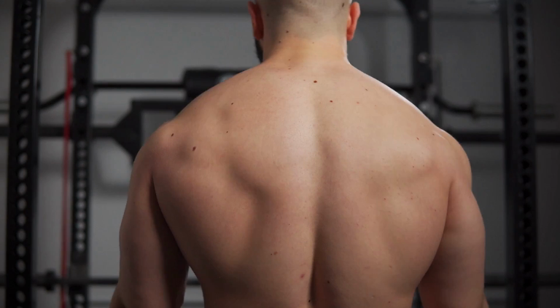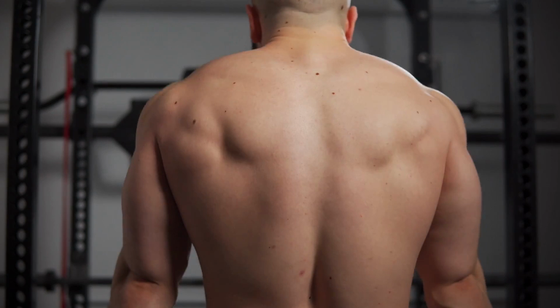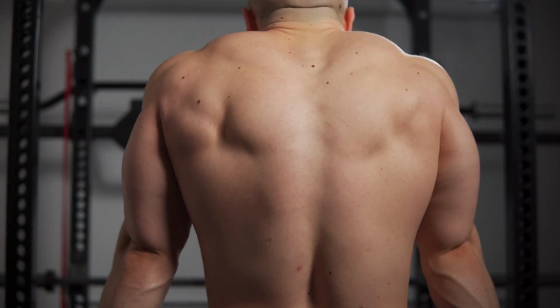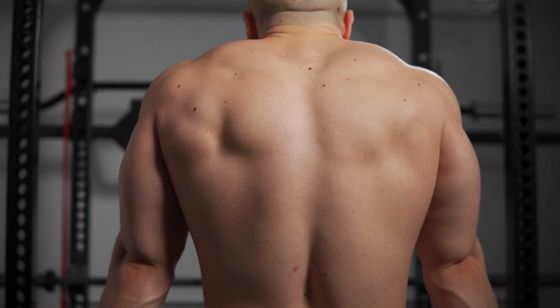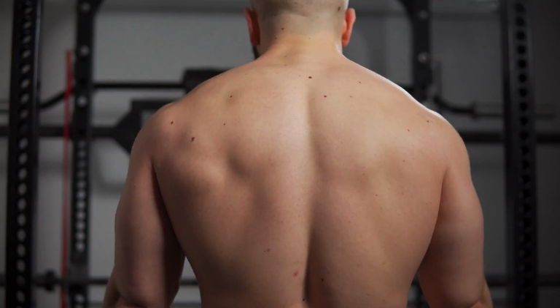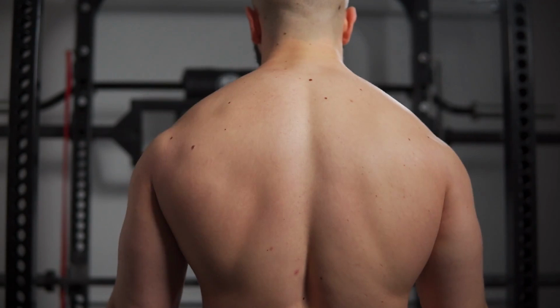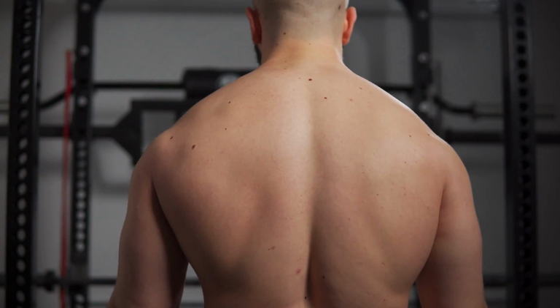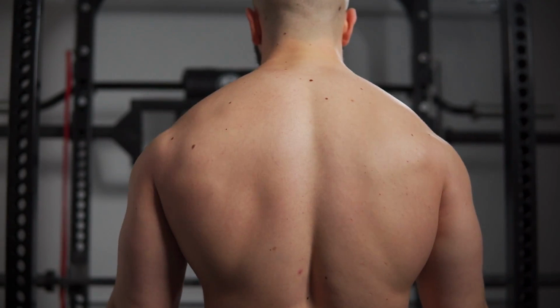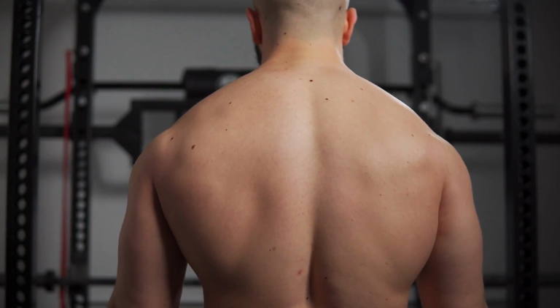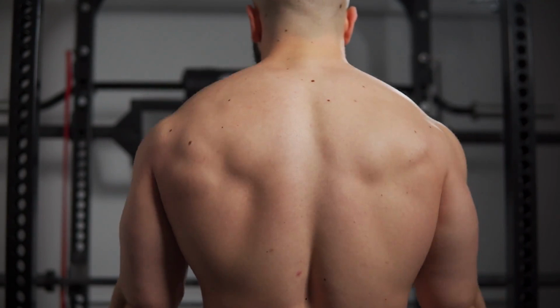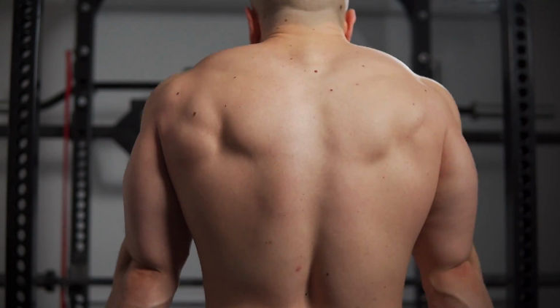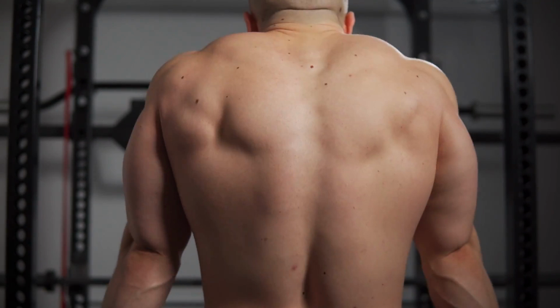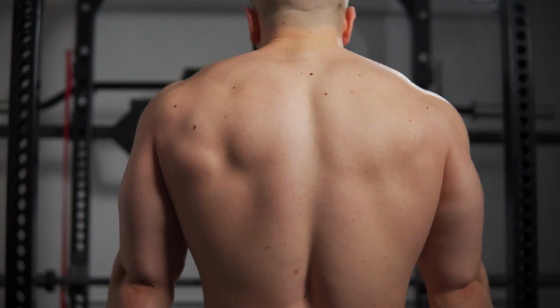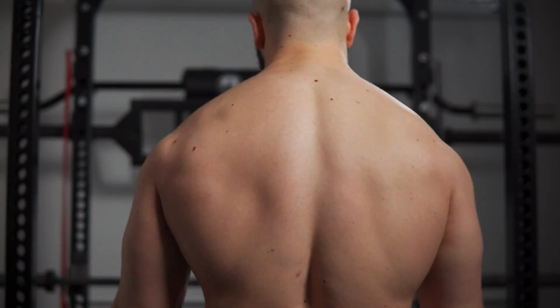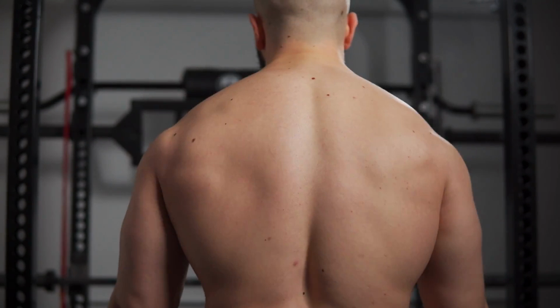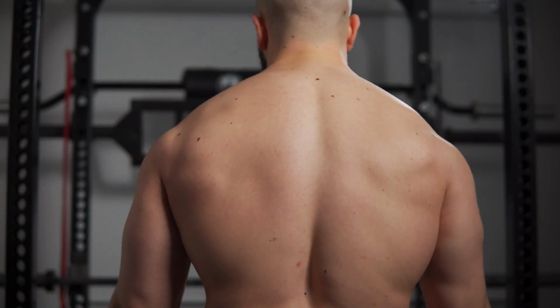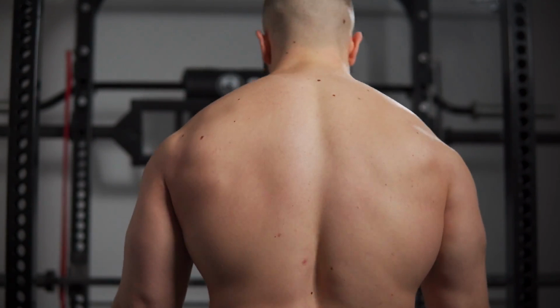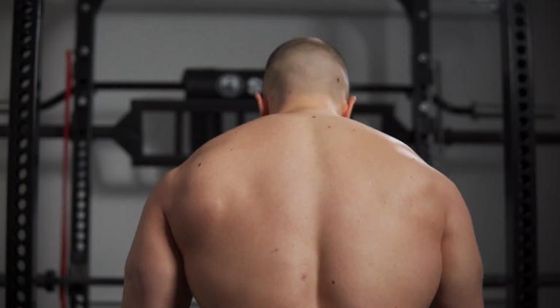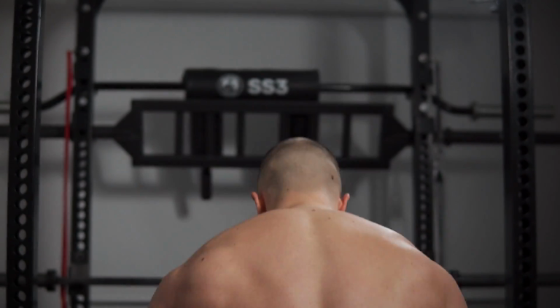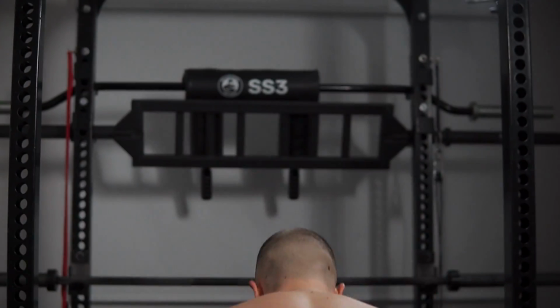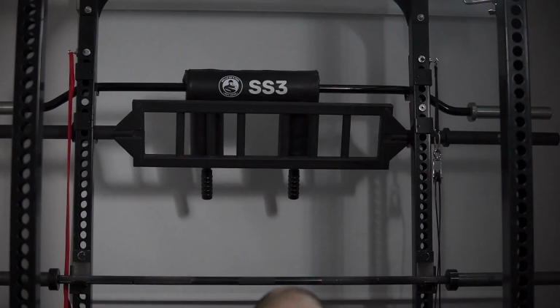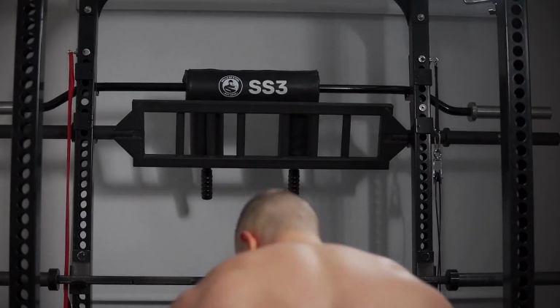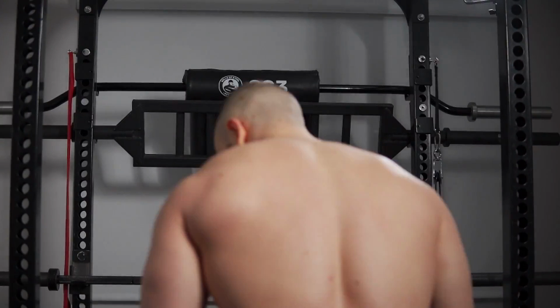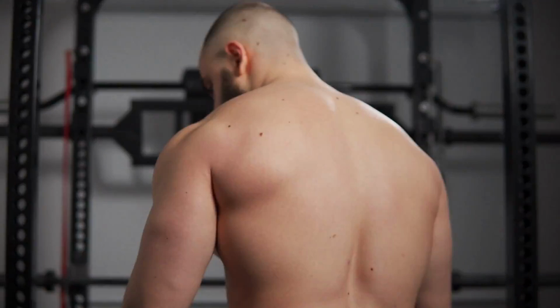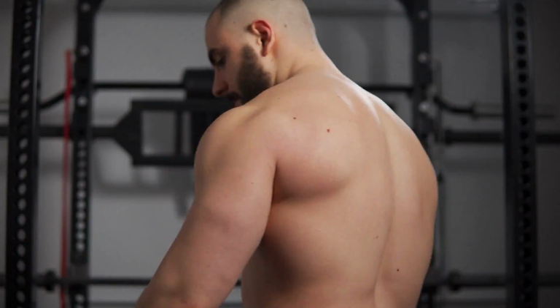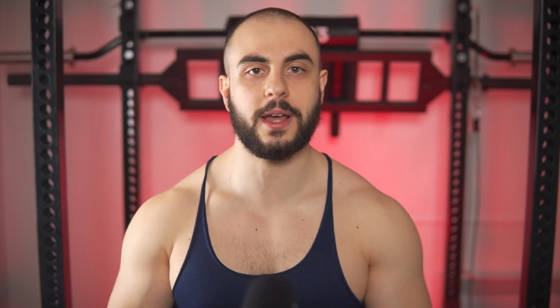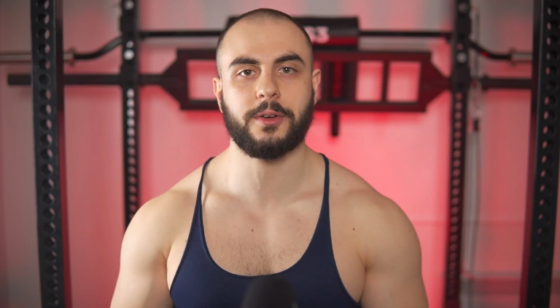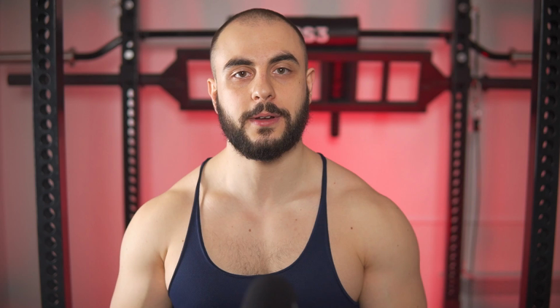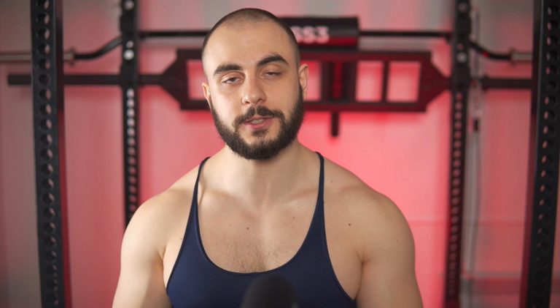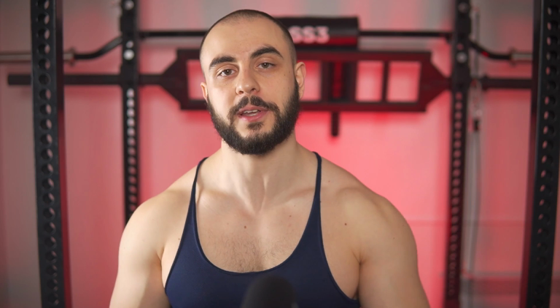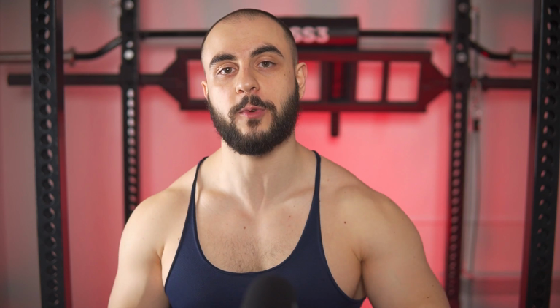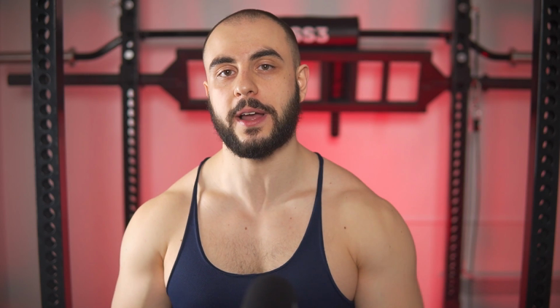Besides heavy deadlifts, trap bar shrugs are my favorite way of building massive traps naturally. And right now, I'll explain why.